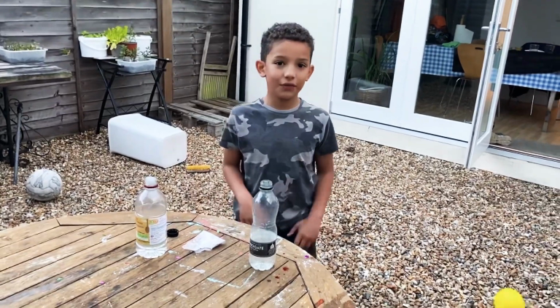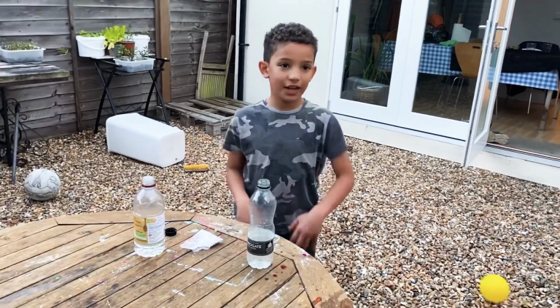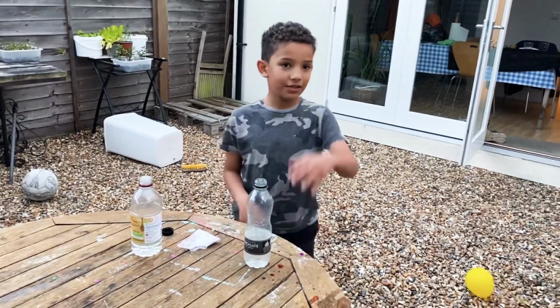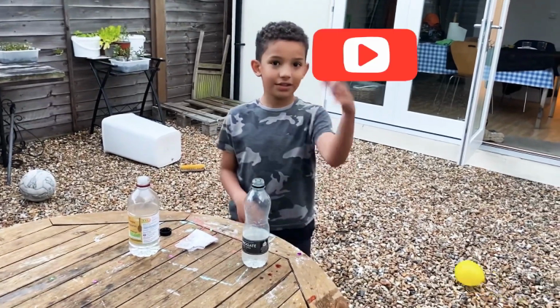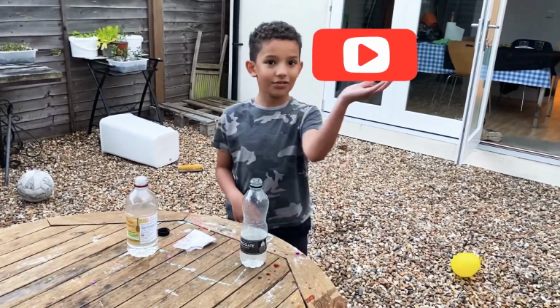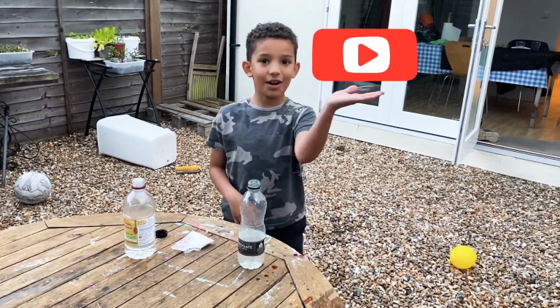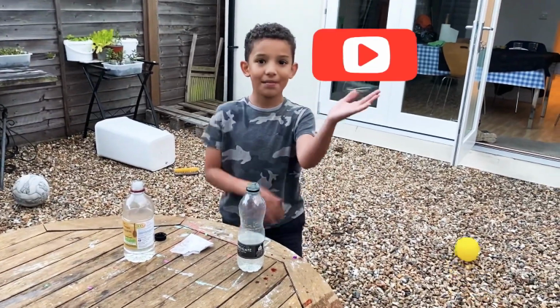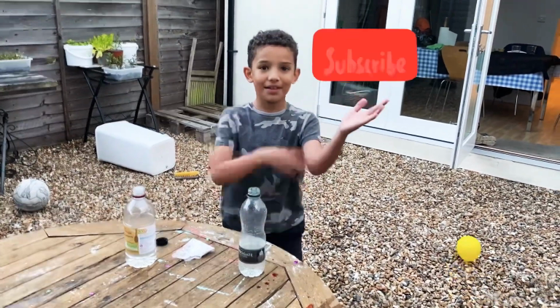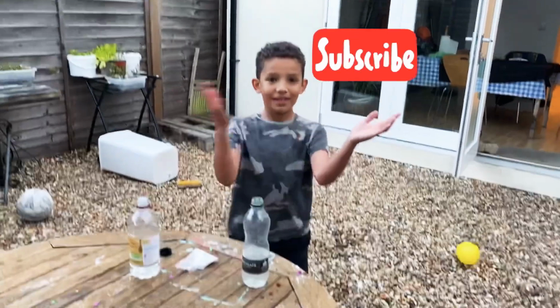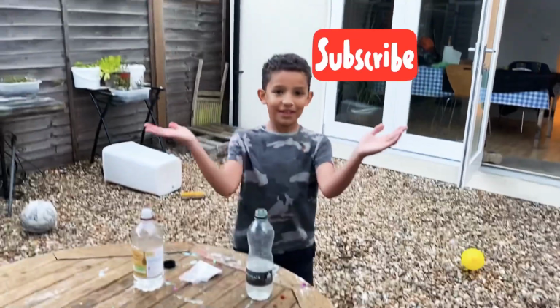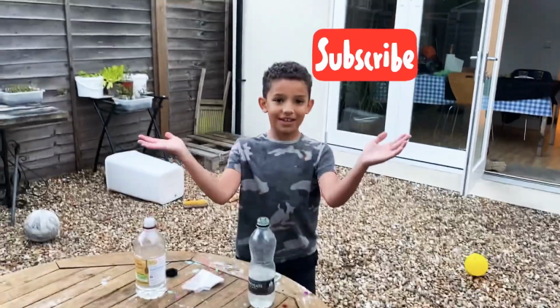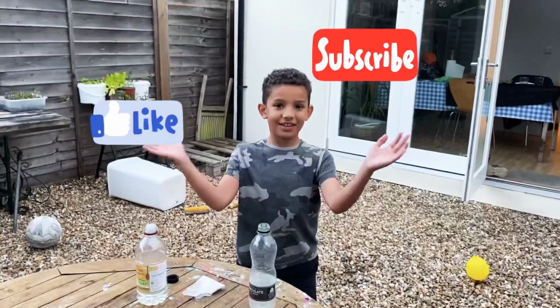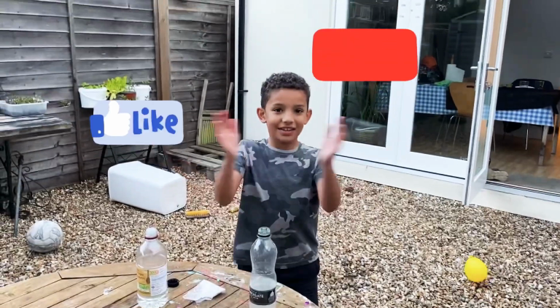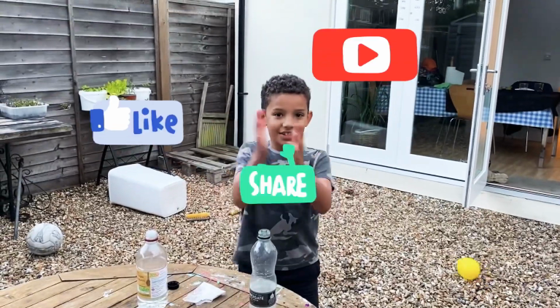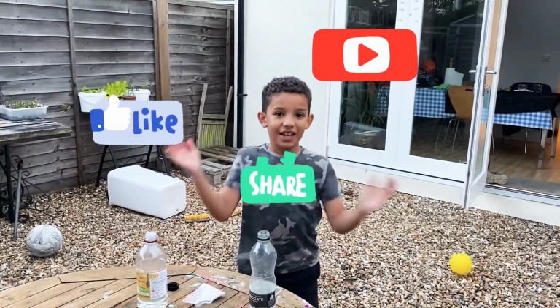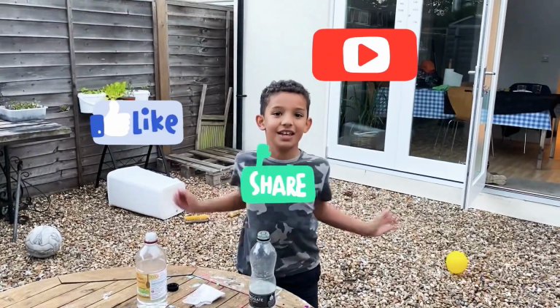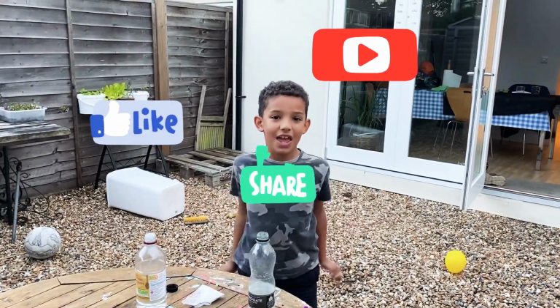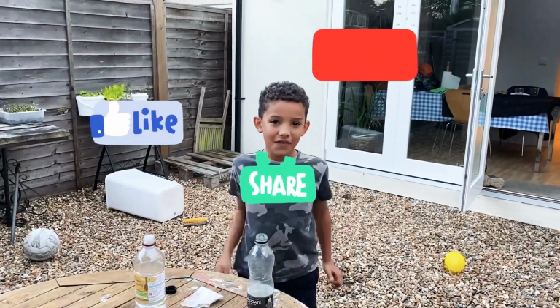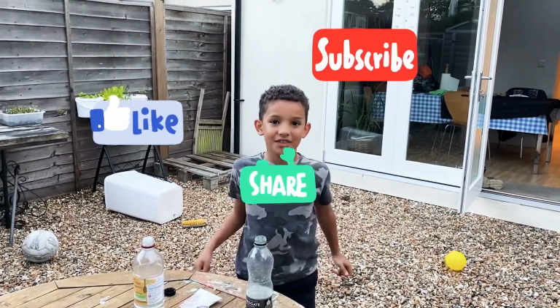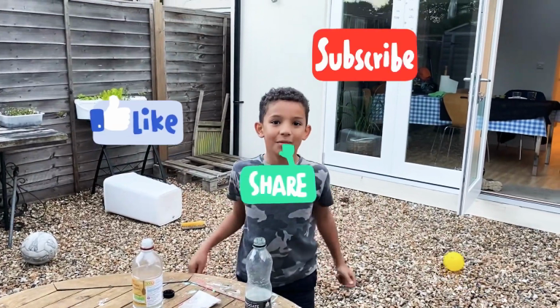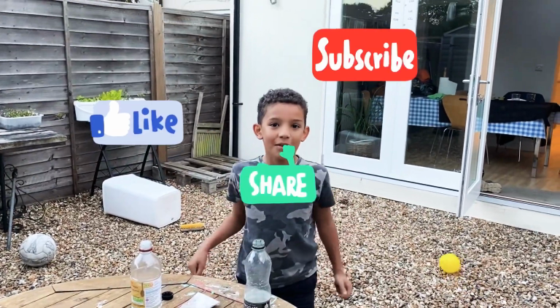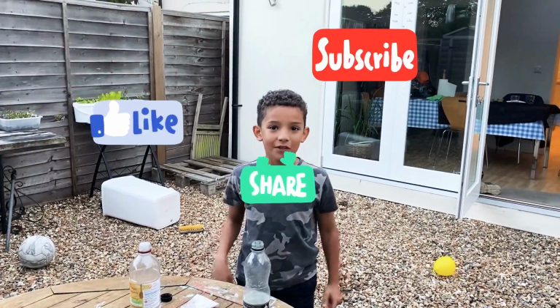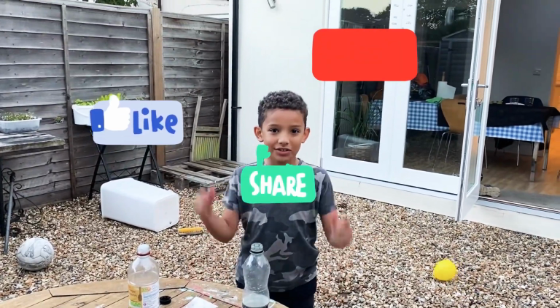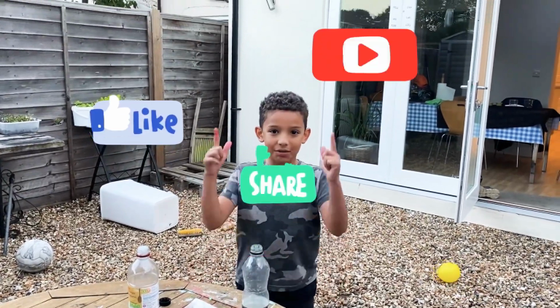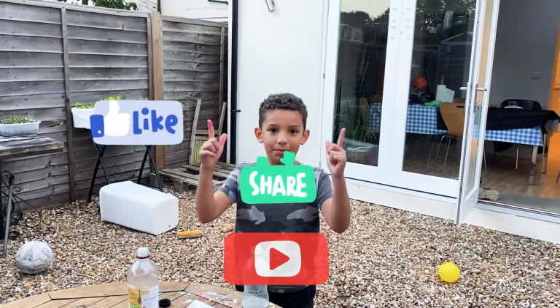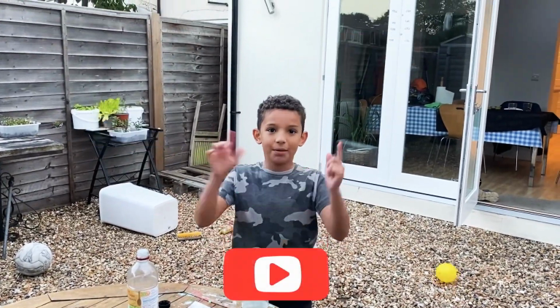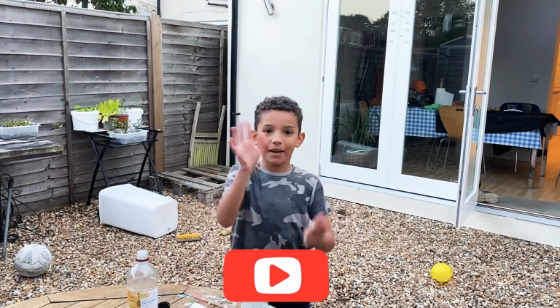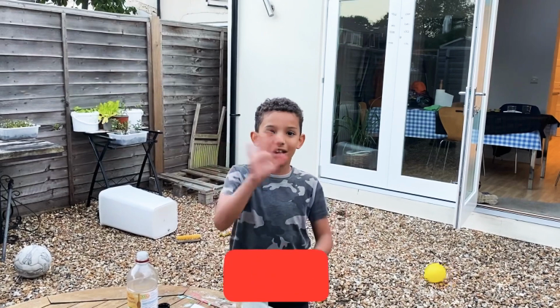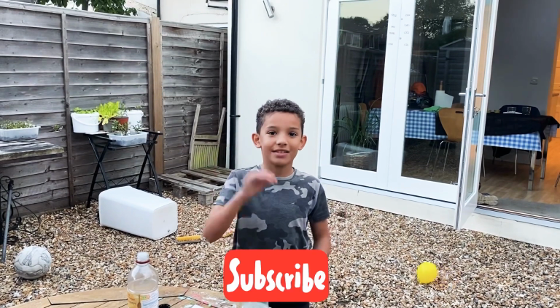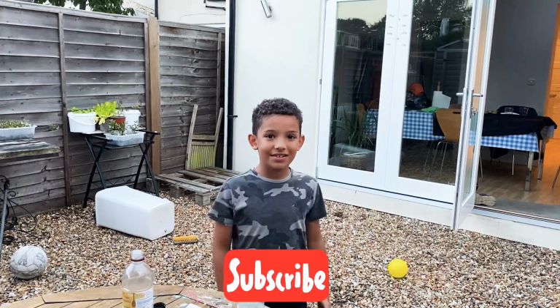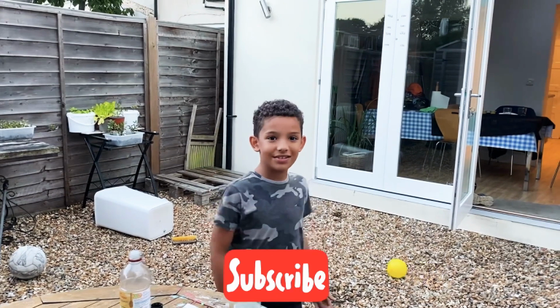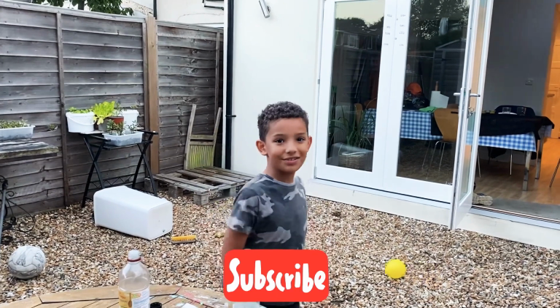Don't forget to subscribe, like, and share. If you haven't seen my other videos, stay up there. Bye guys, see you soon.